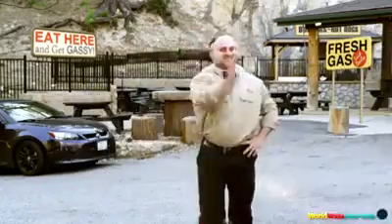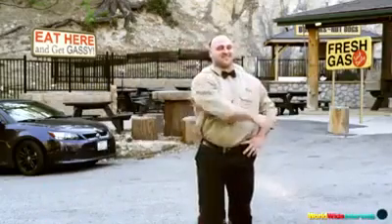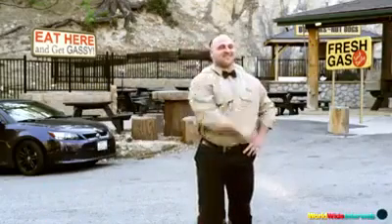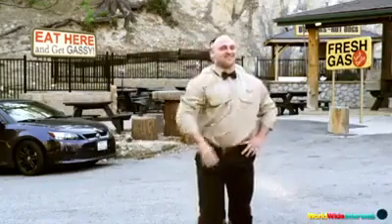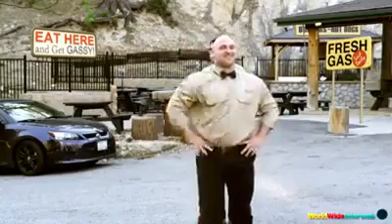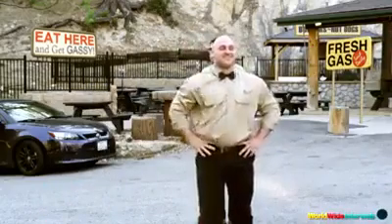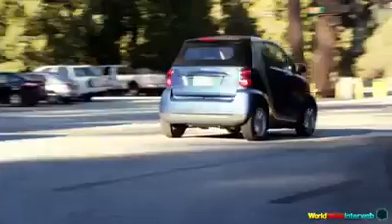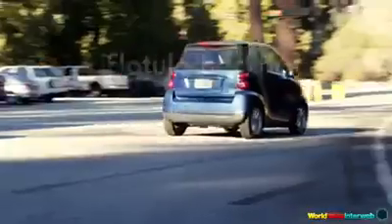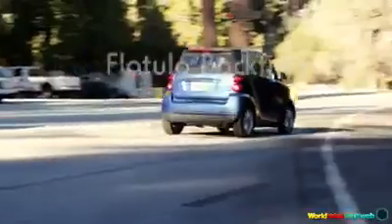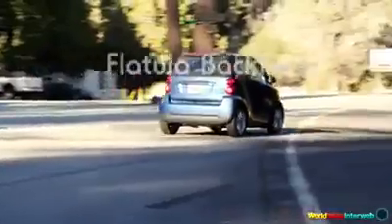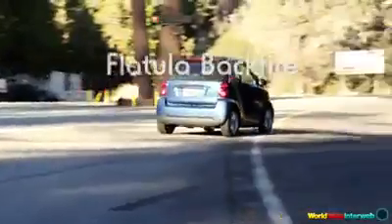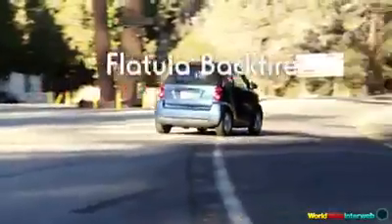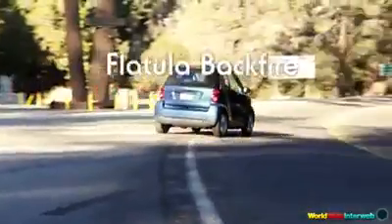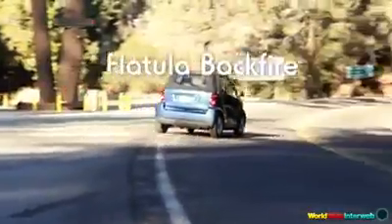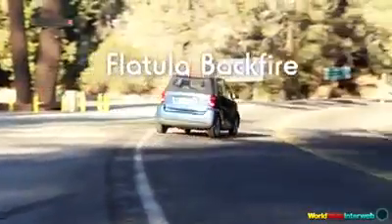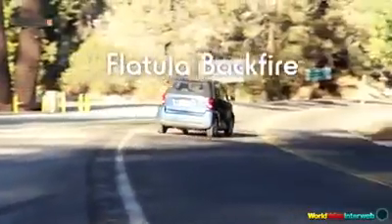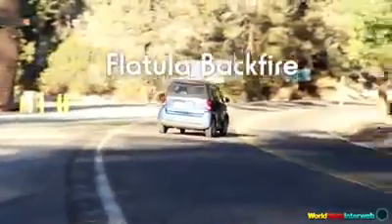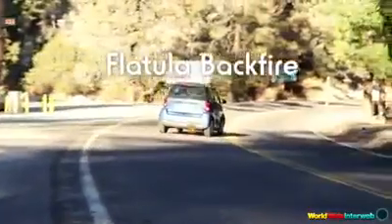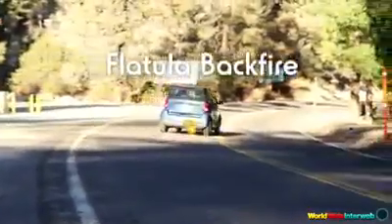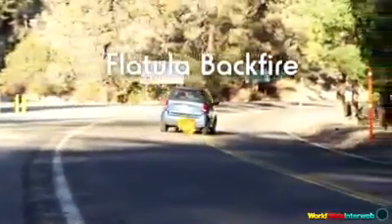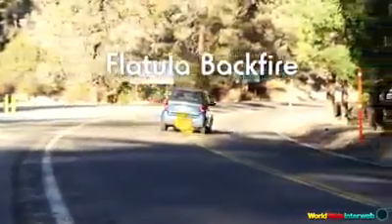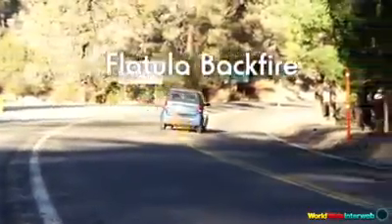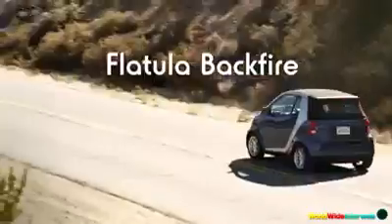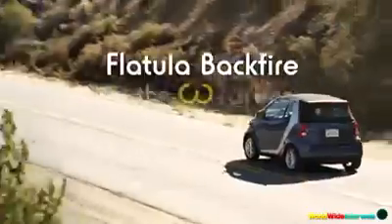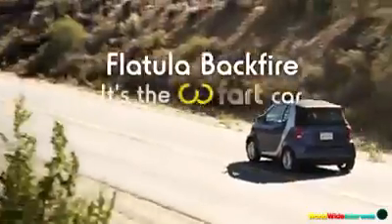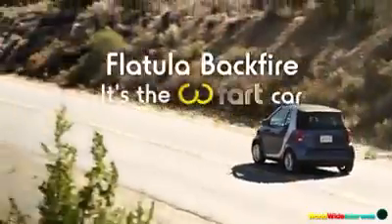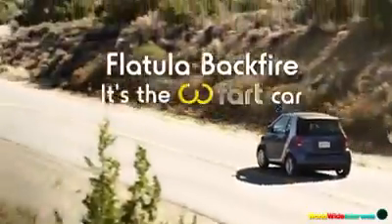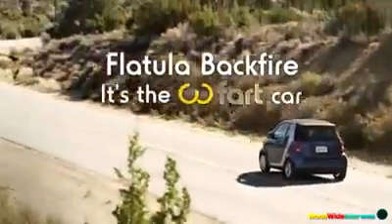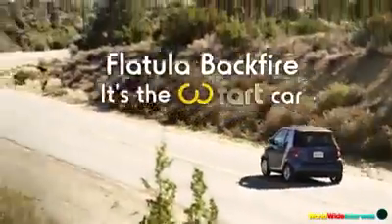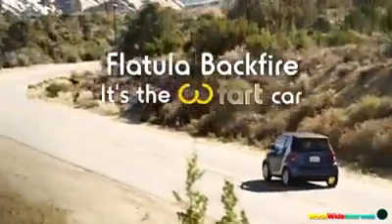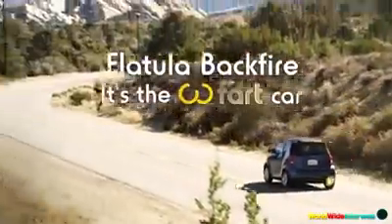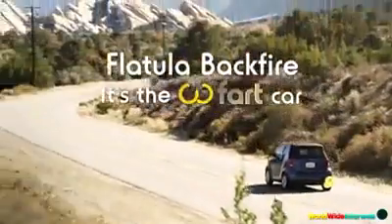Flatula Backfire. It's not just a smart car. It's the fart car.